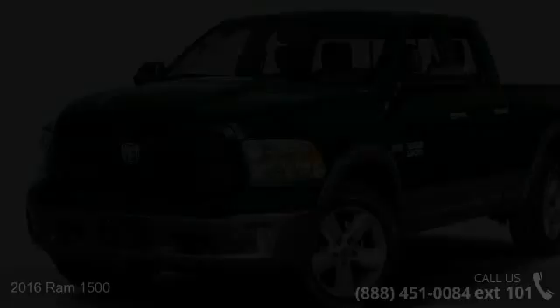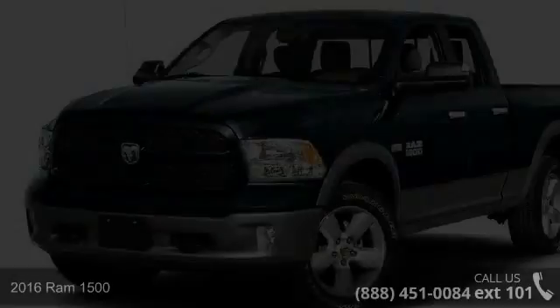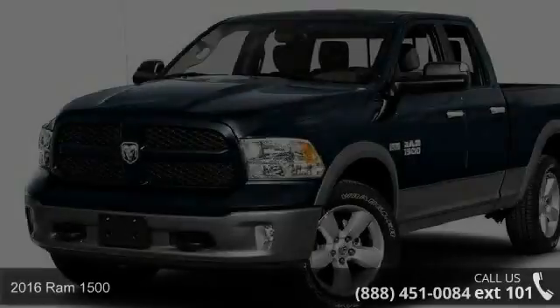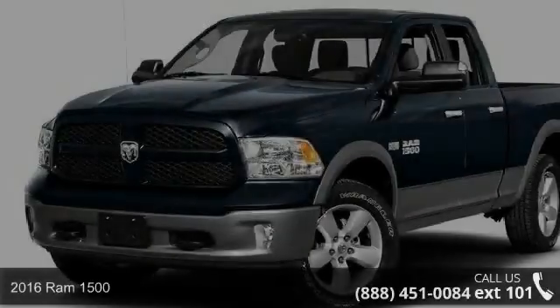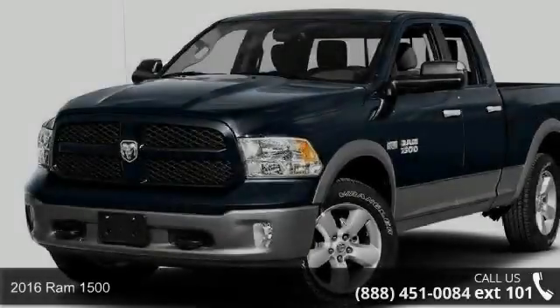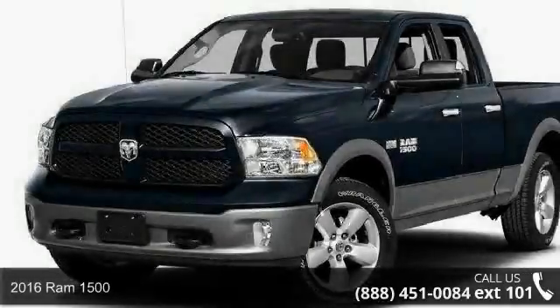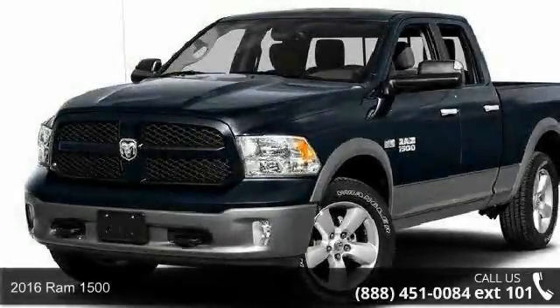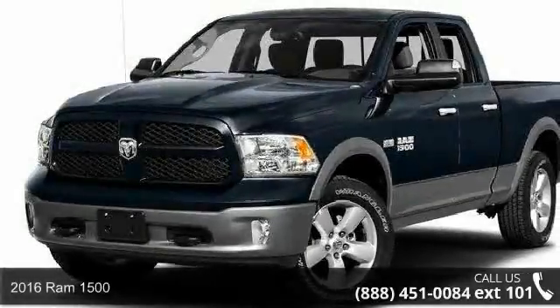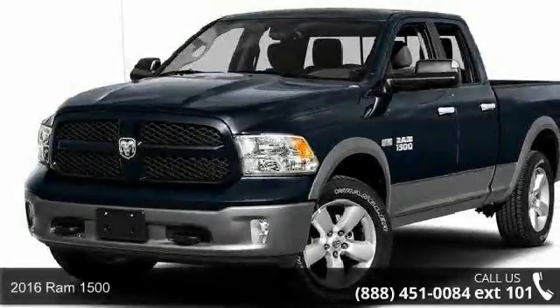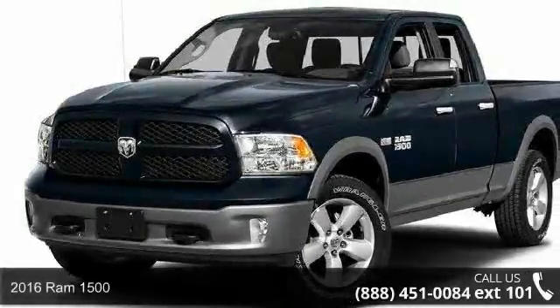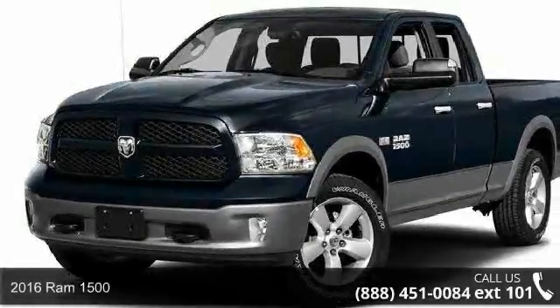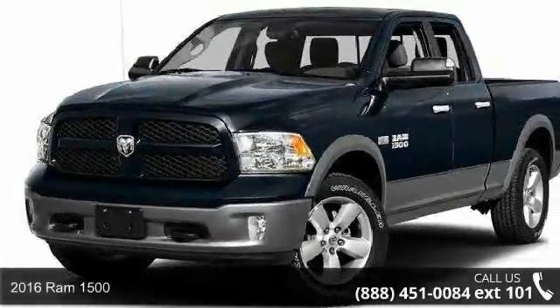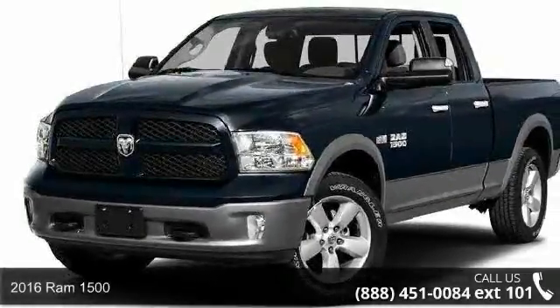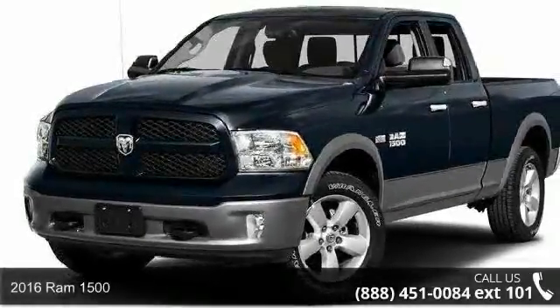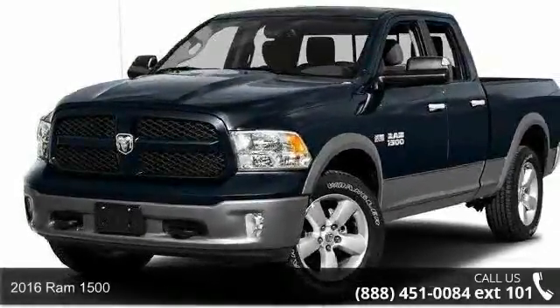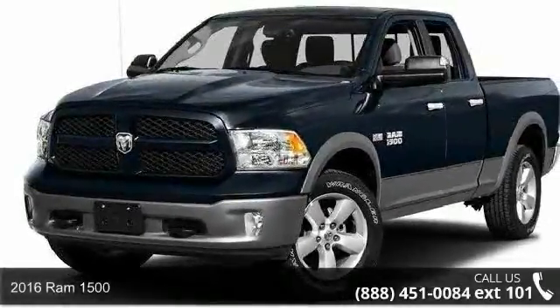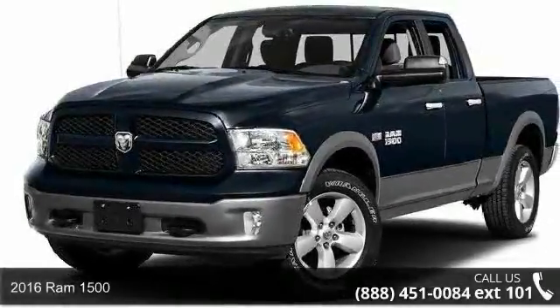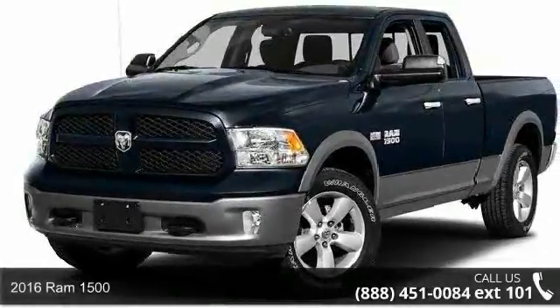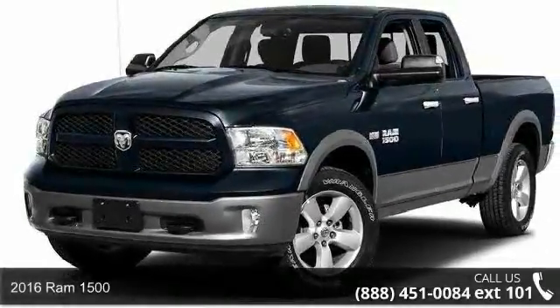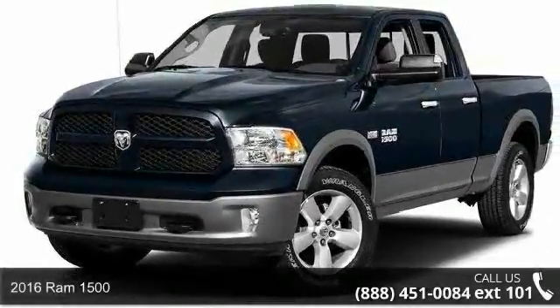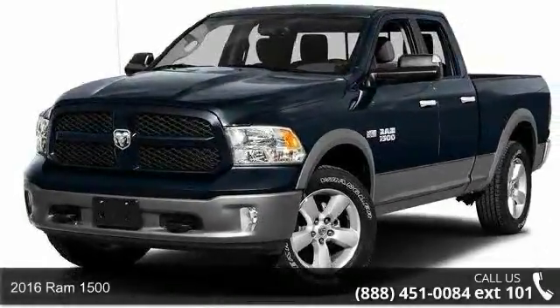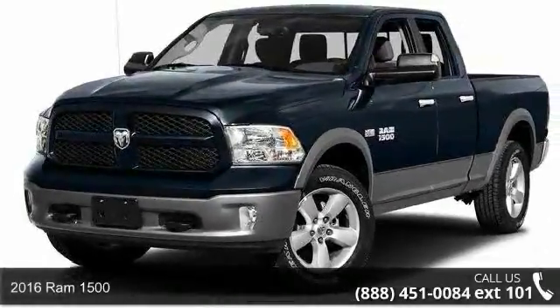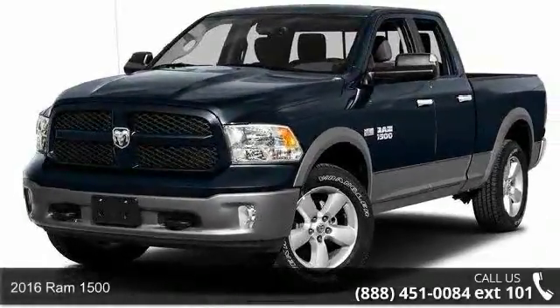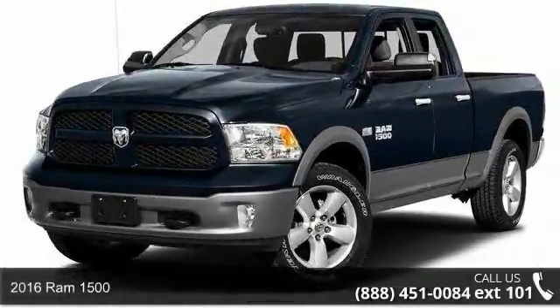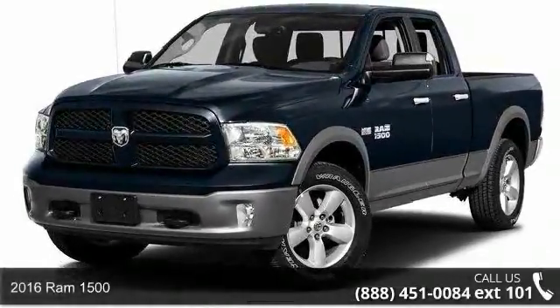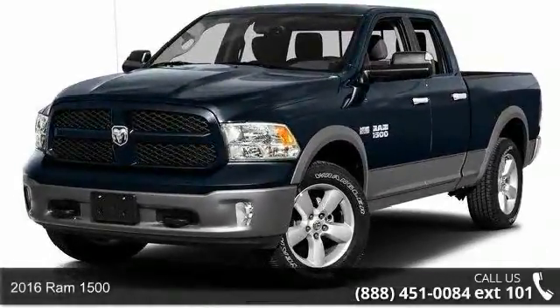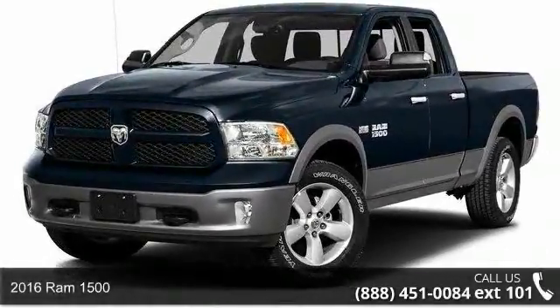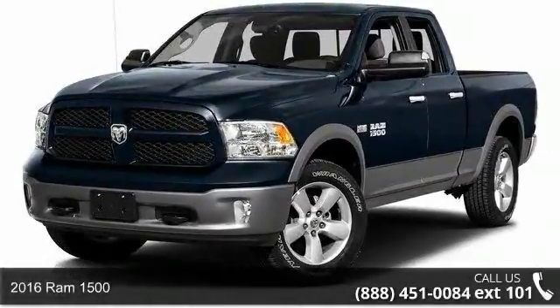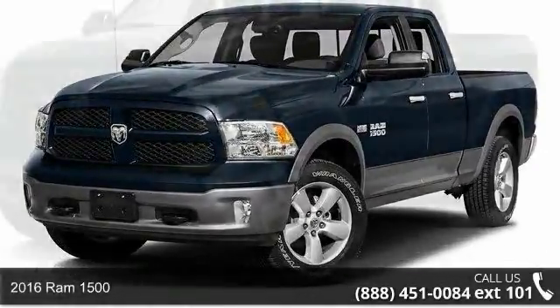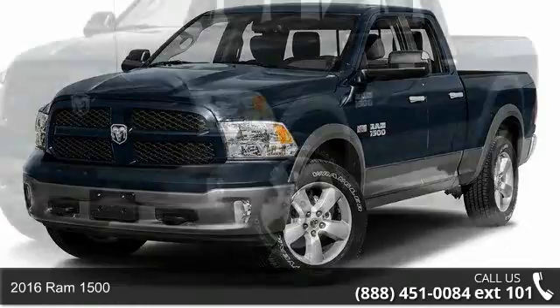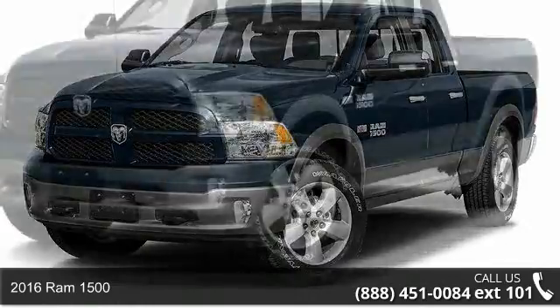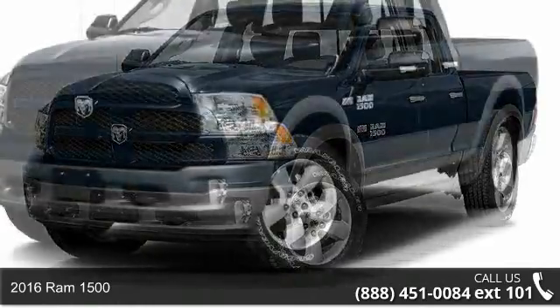Presenting the 2016 REM 1500. This may be the set of wheels you've been looking for.